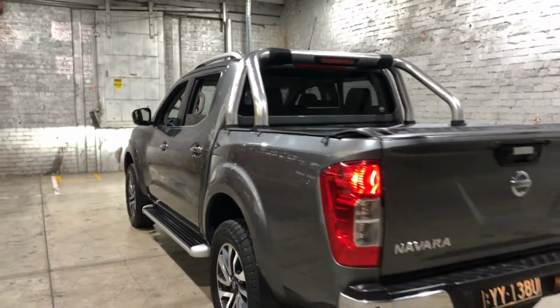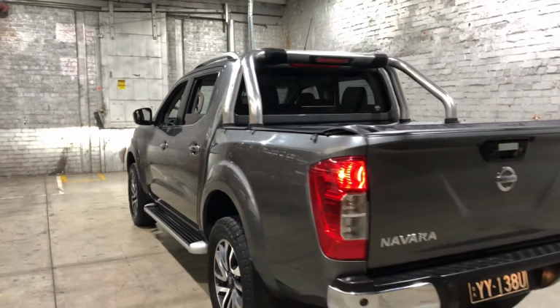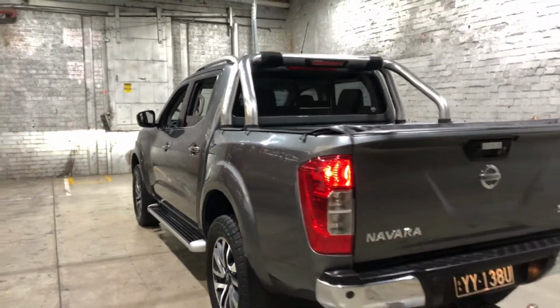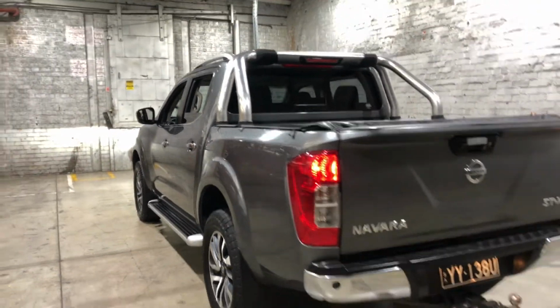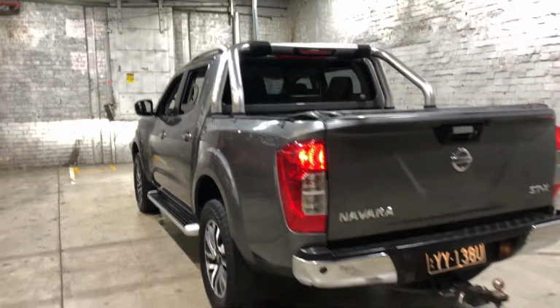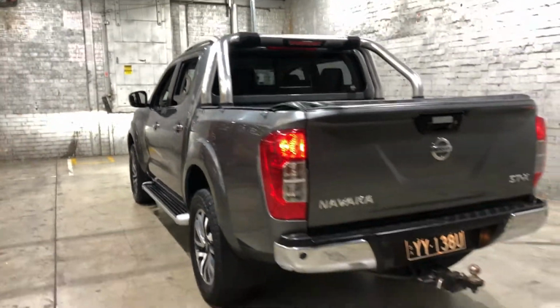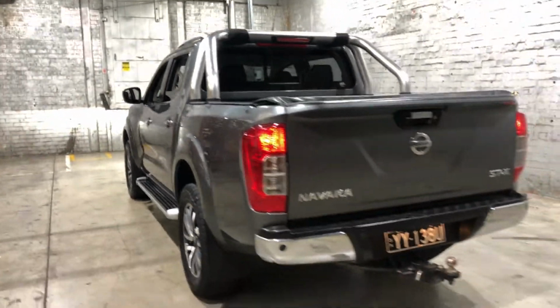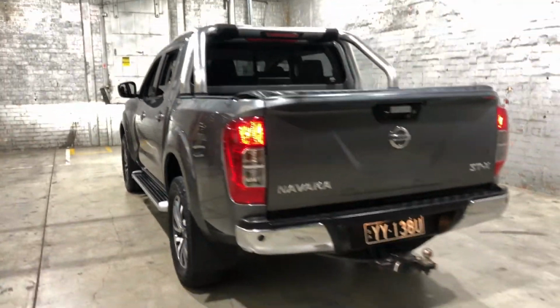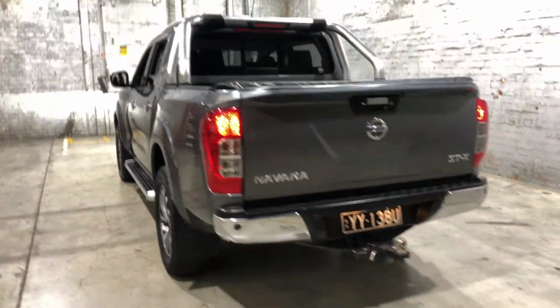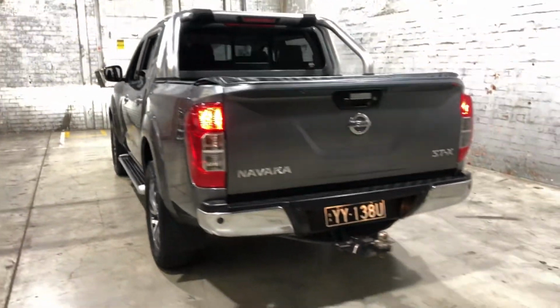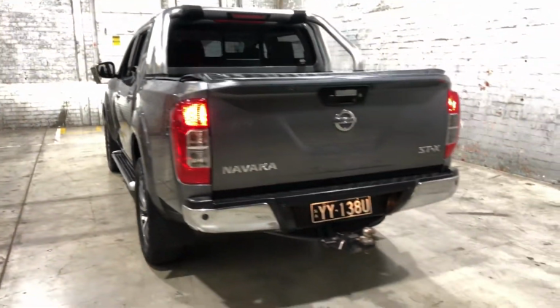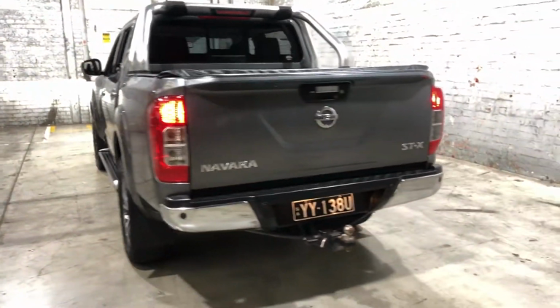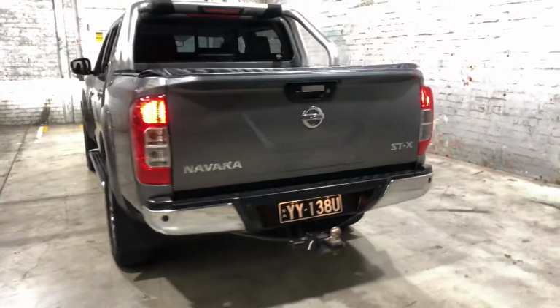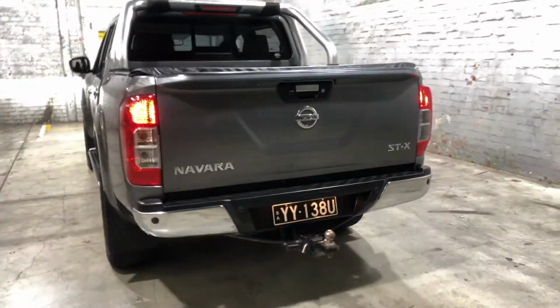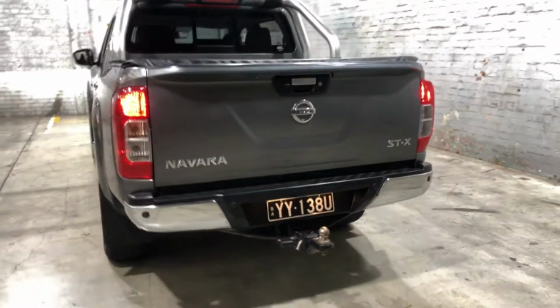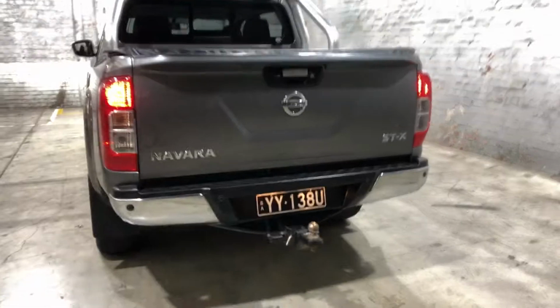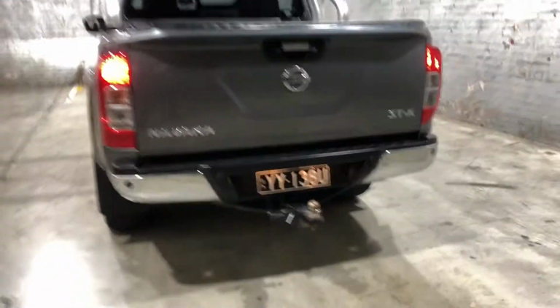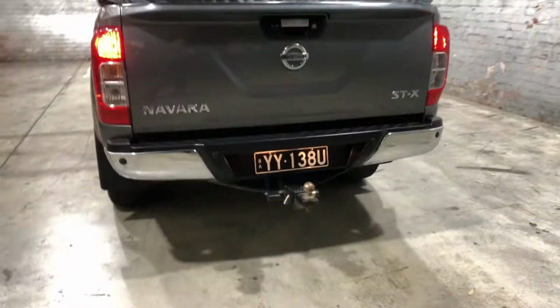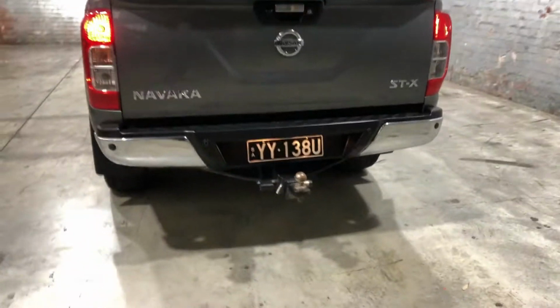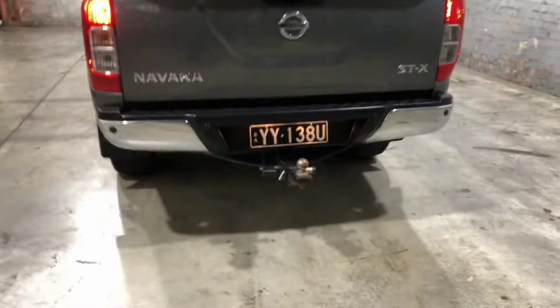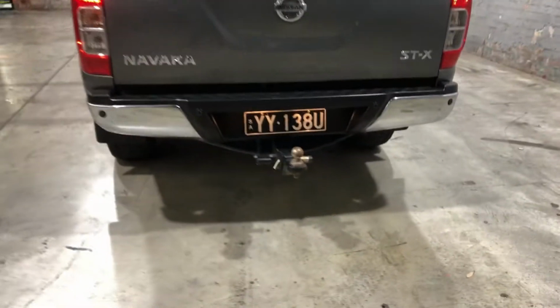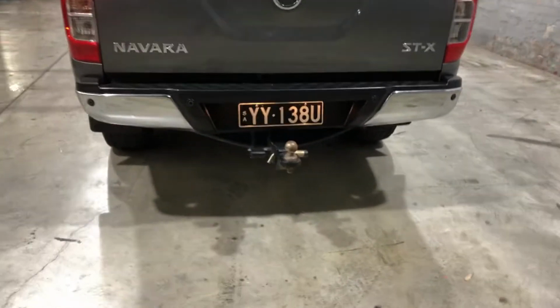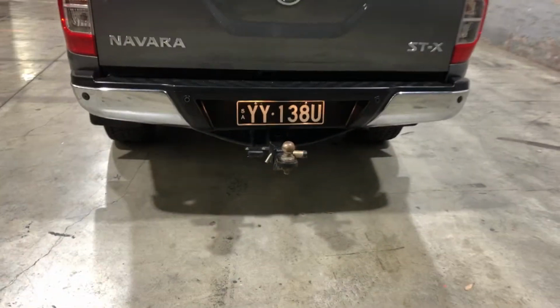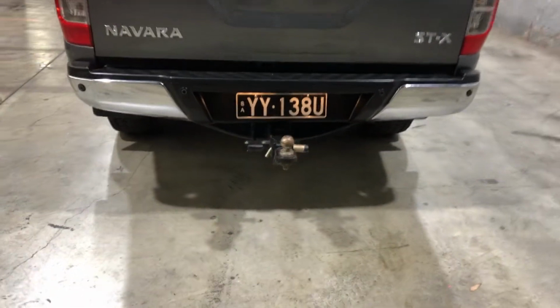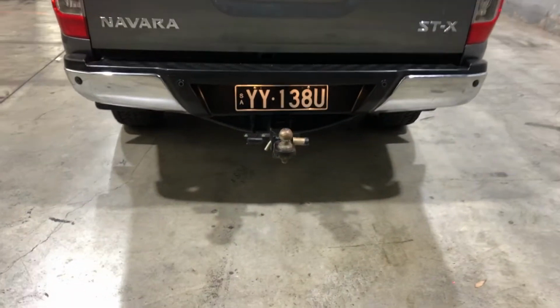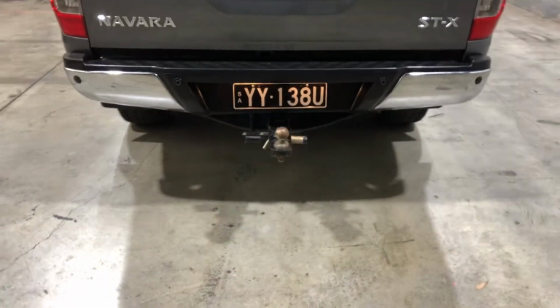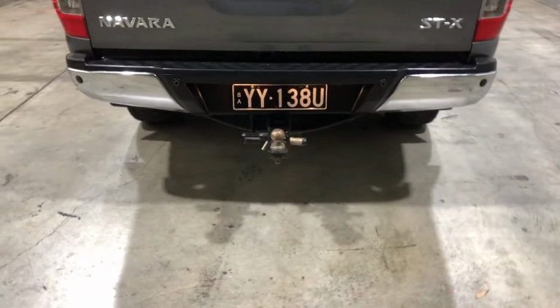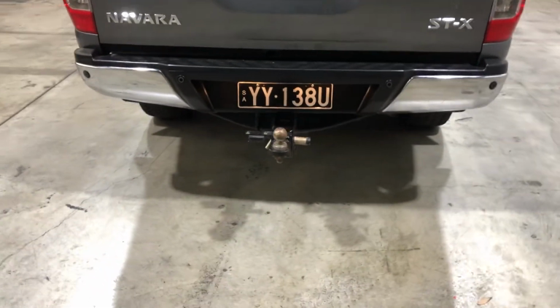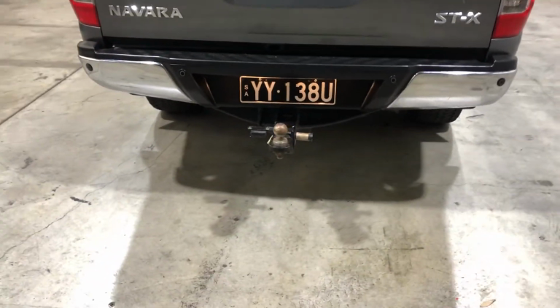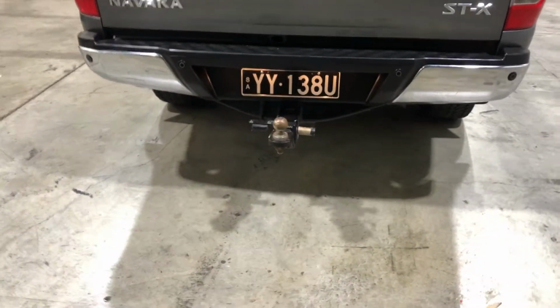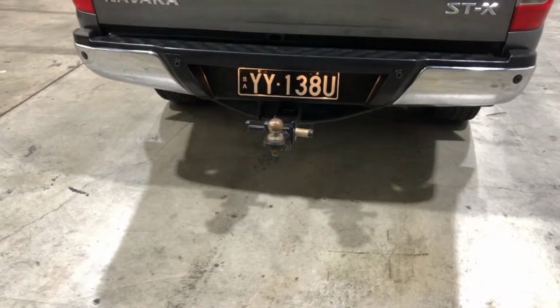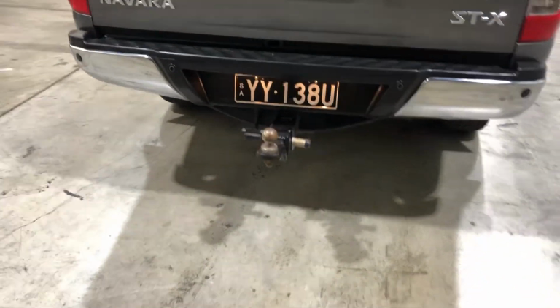As we head to the back, you can see this car has been fitted with a tow bar, which can tow up to 3.5 tonnes.